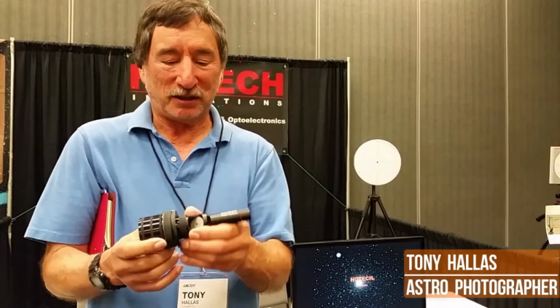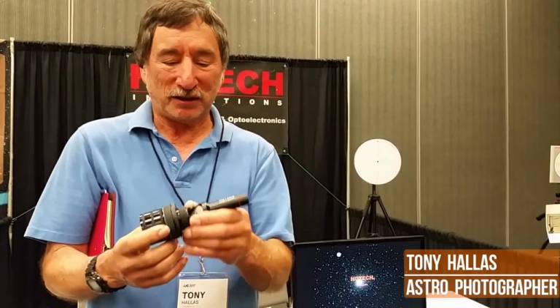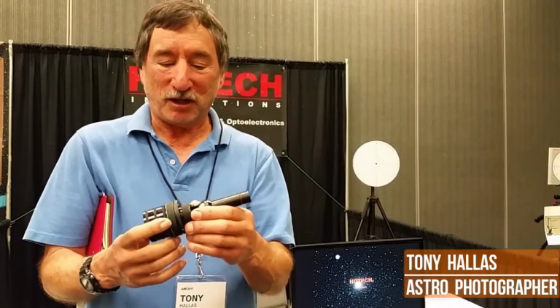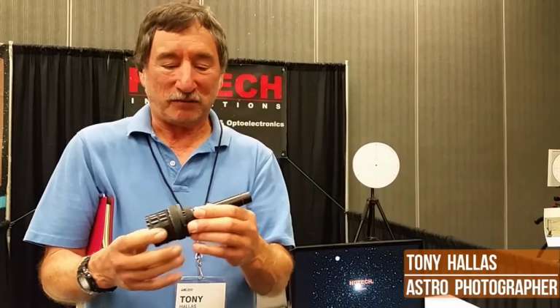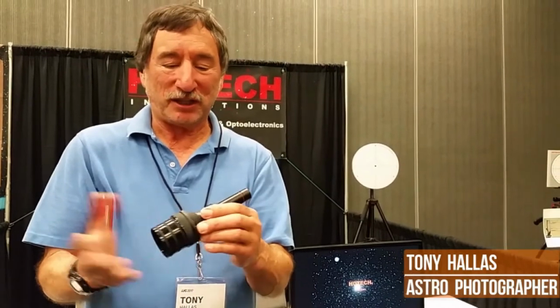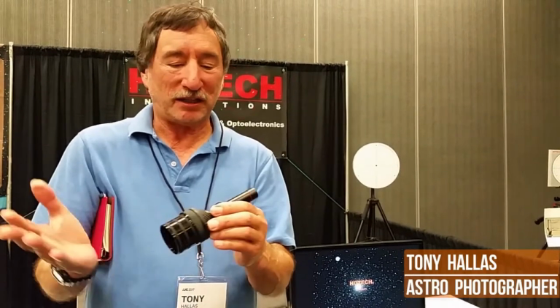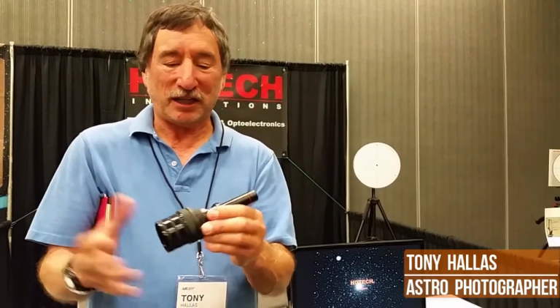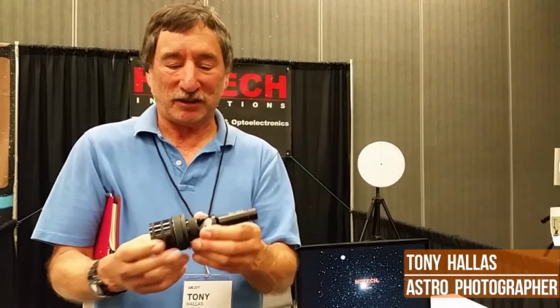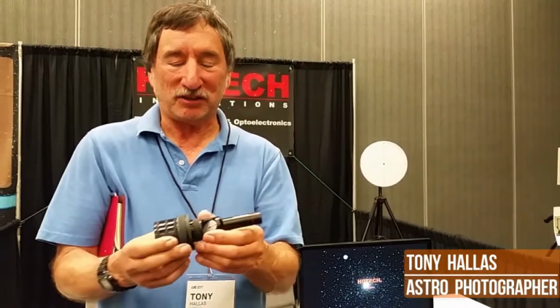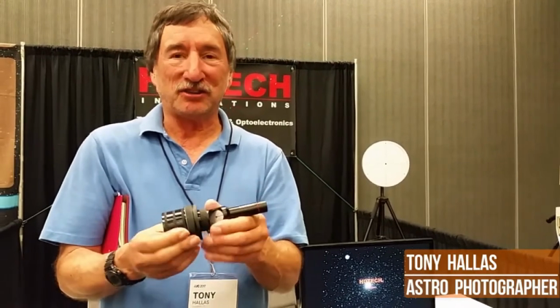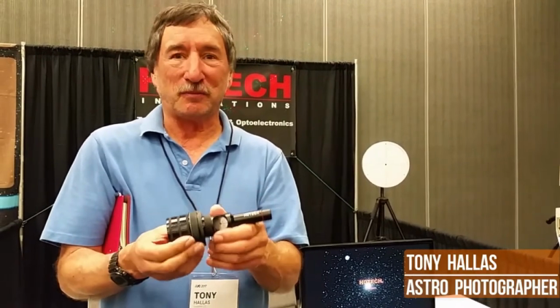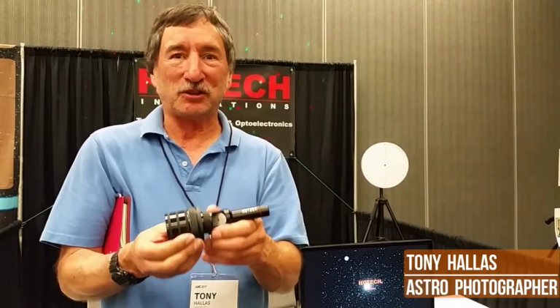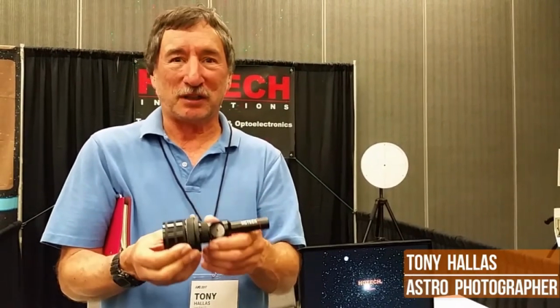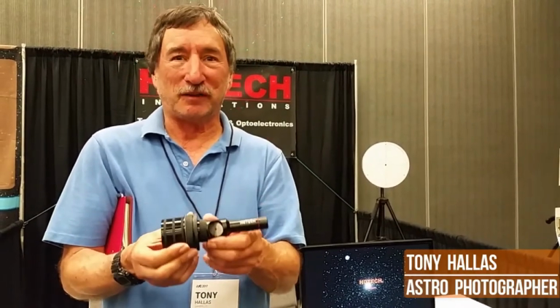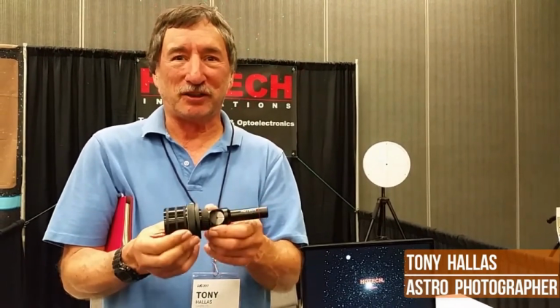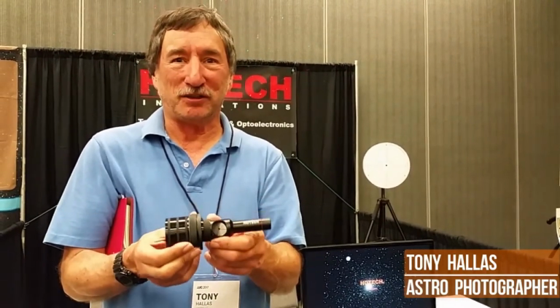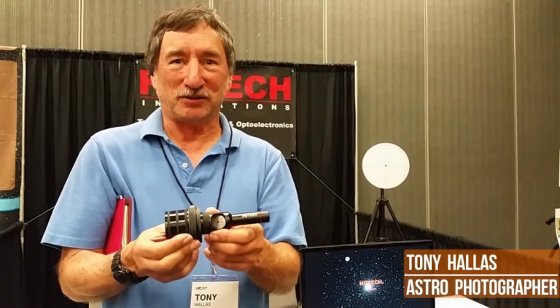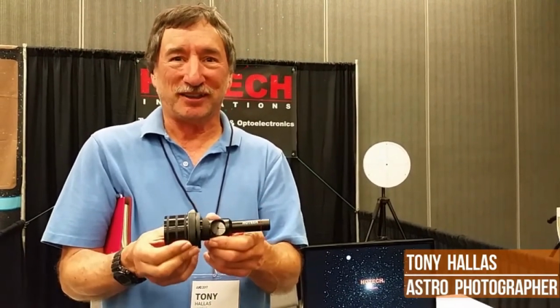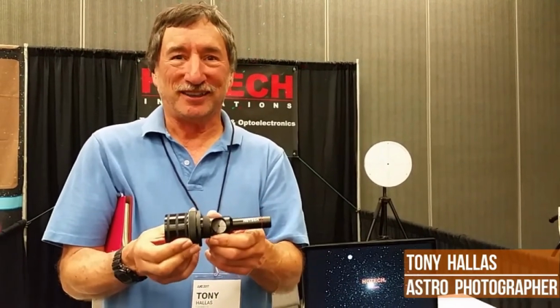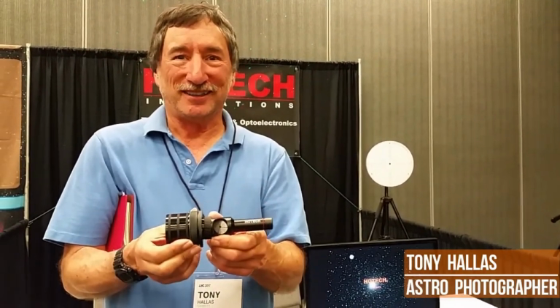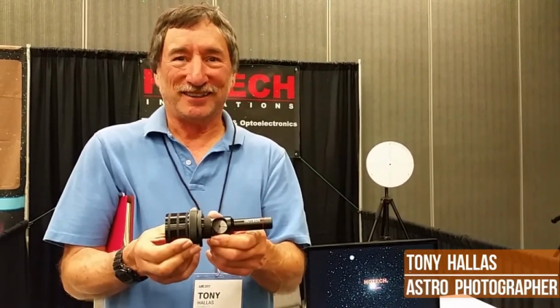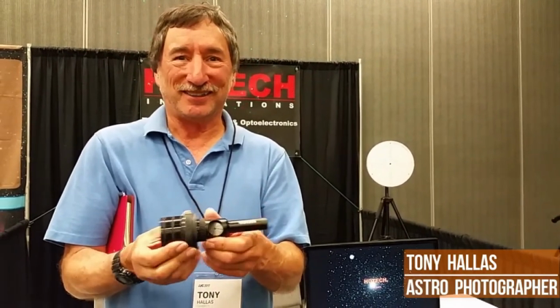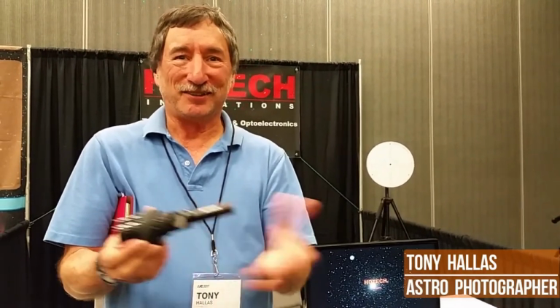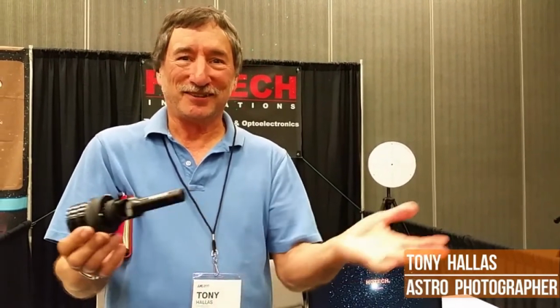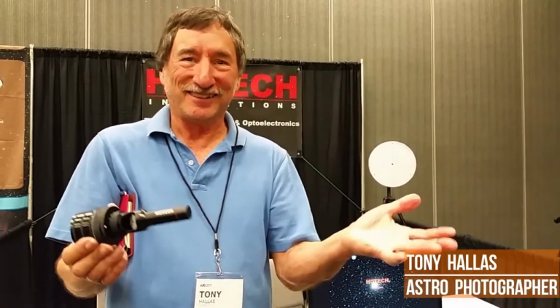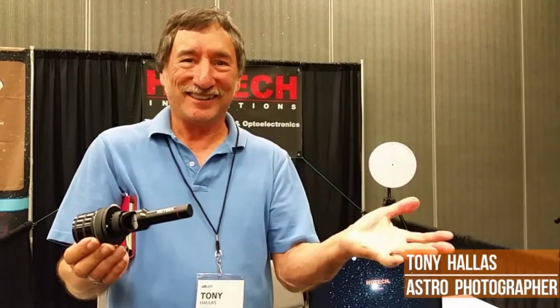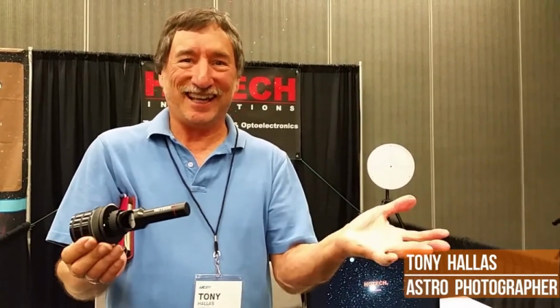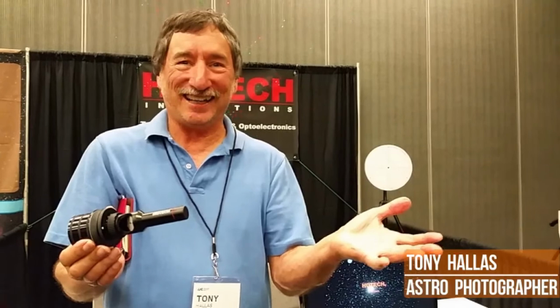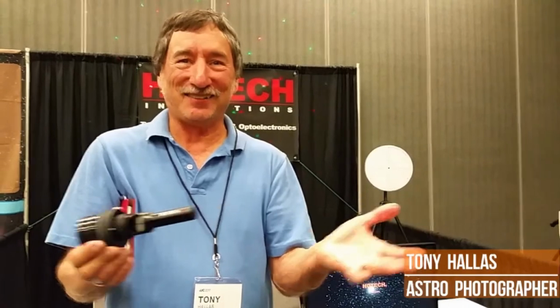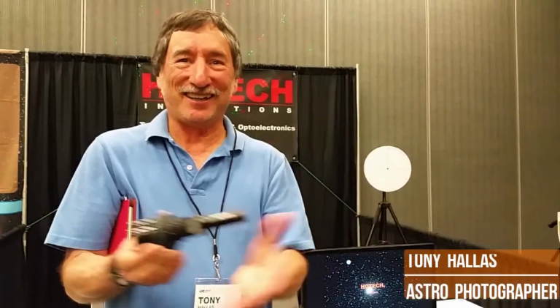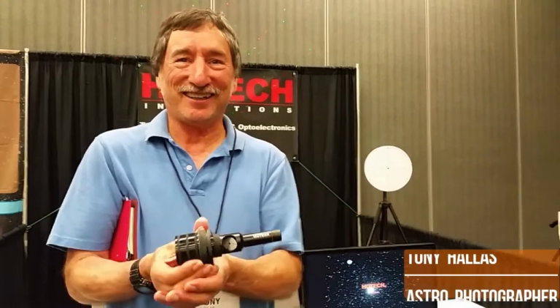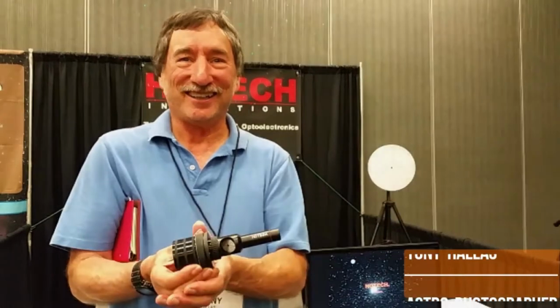Without a doubt, this is the best one I've ever used.